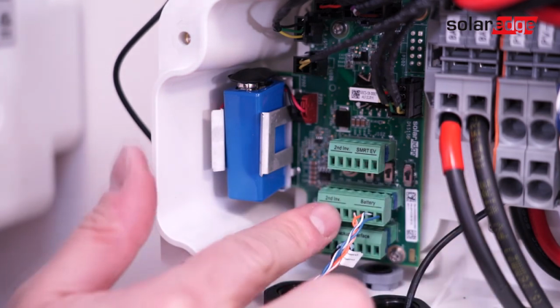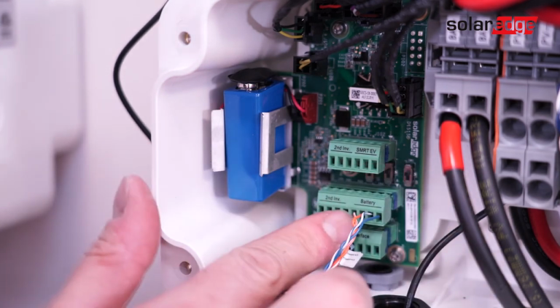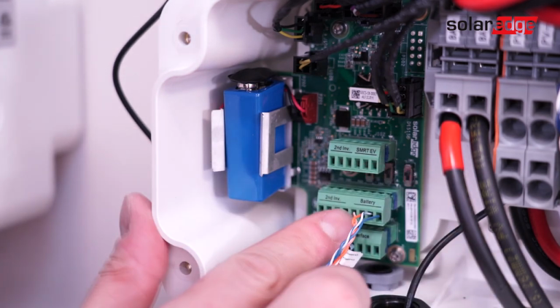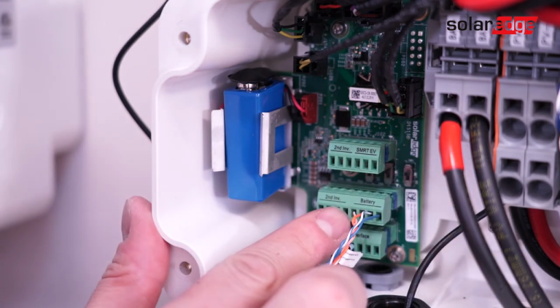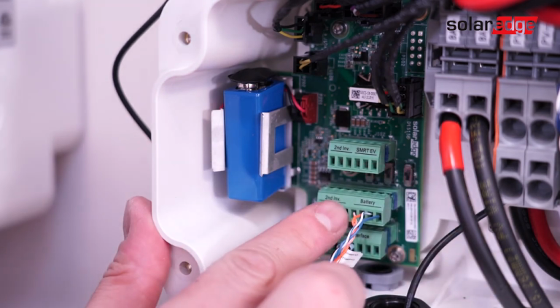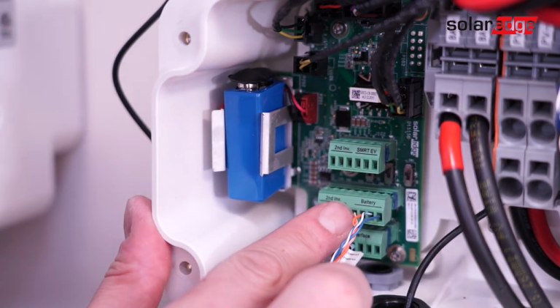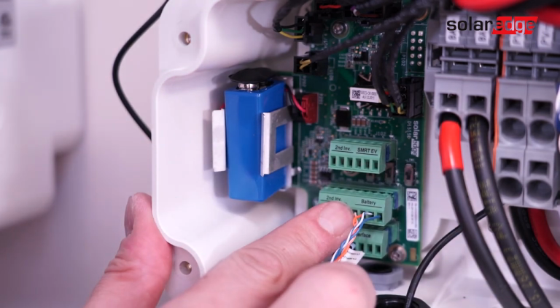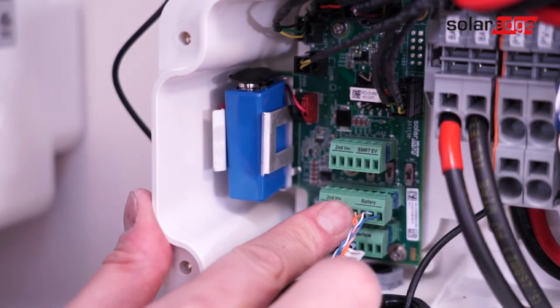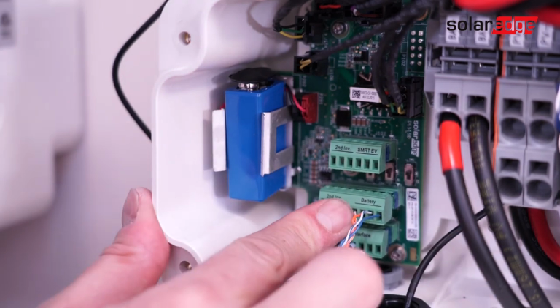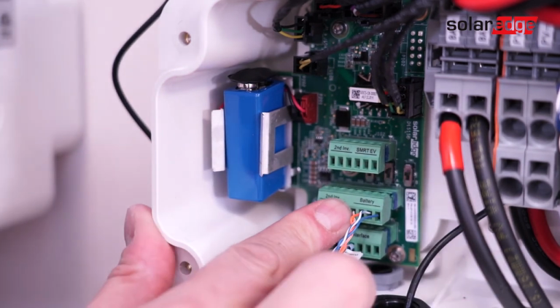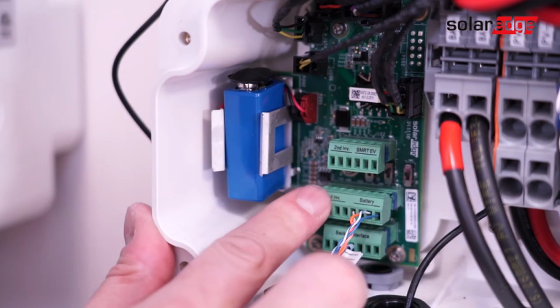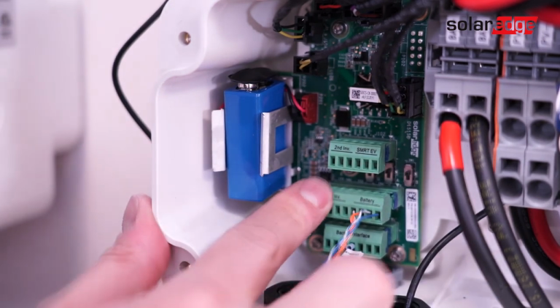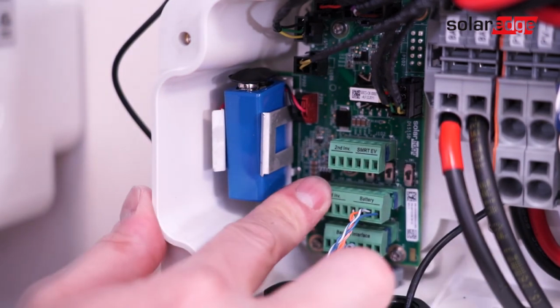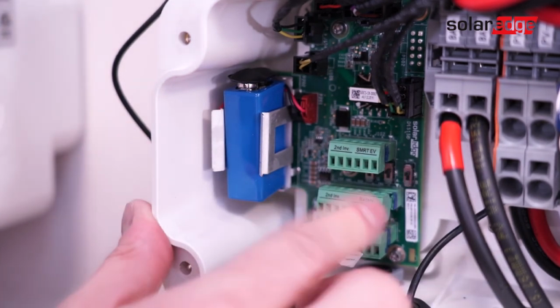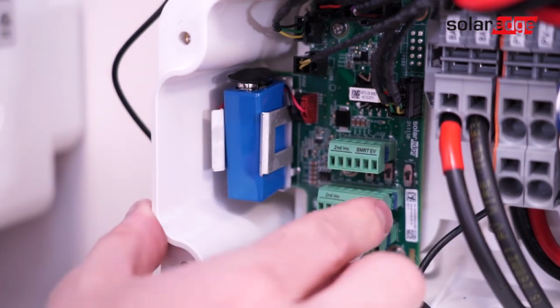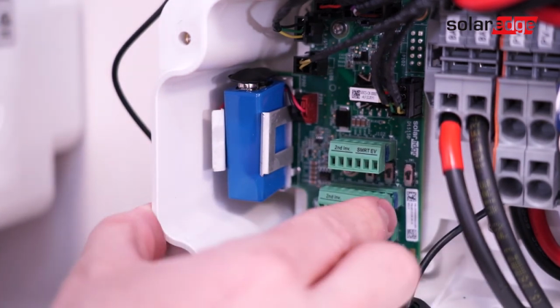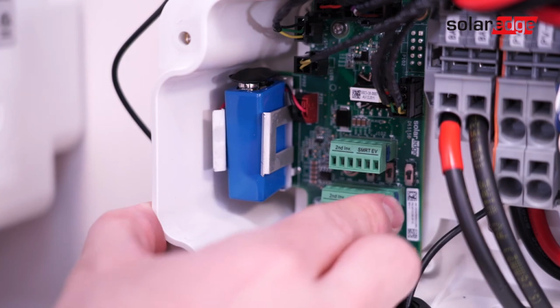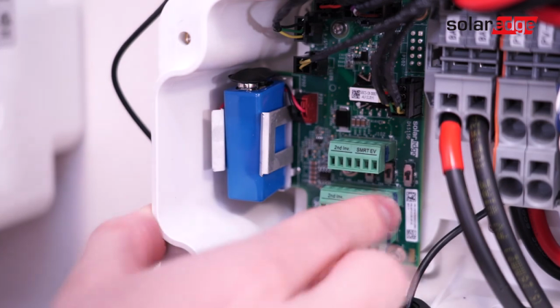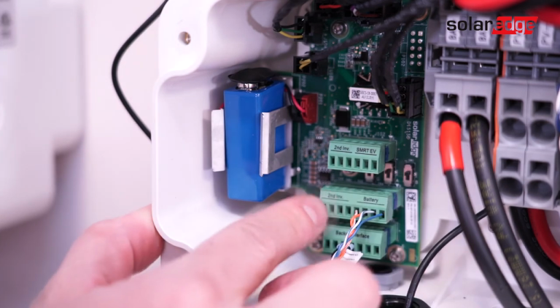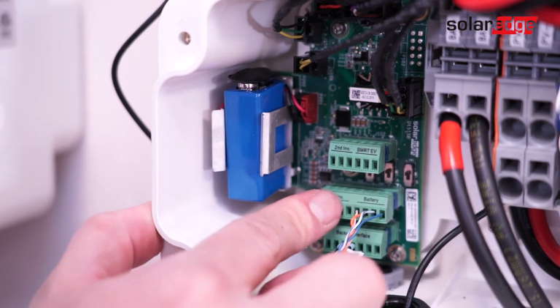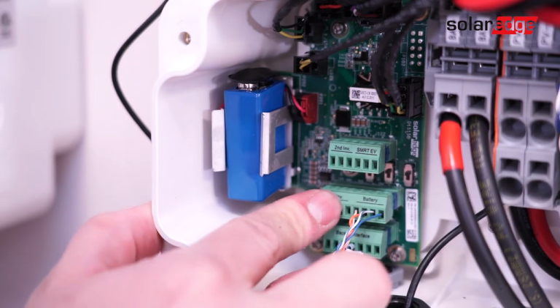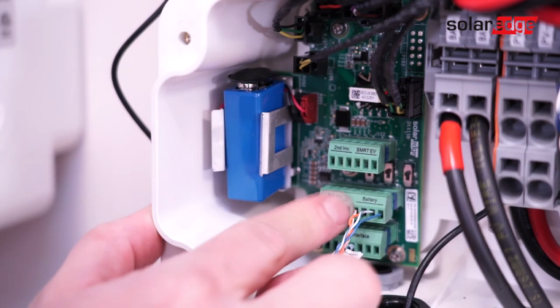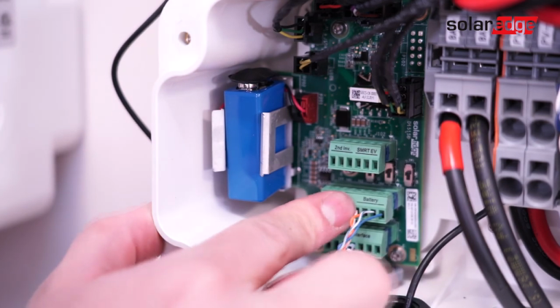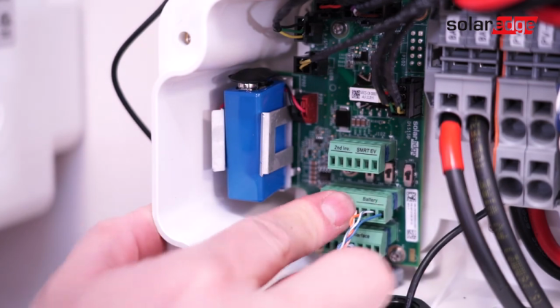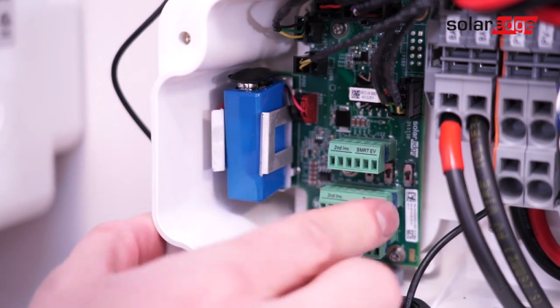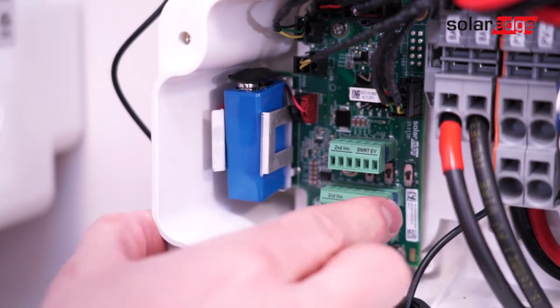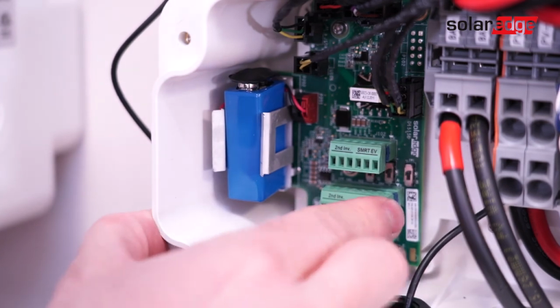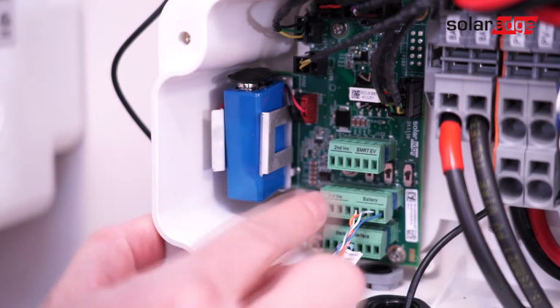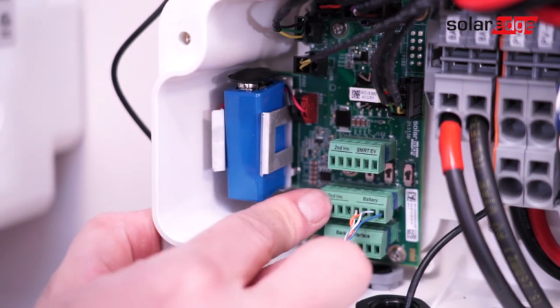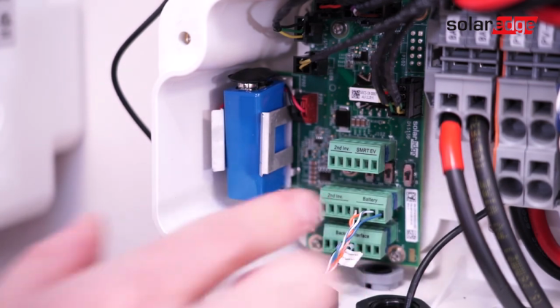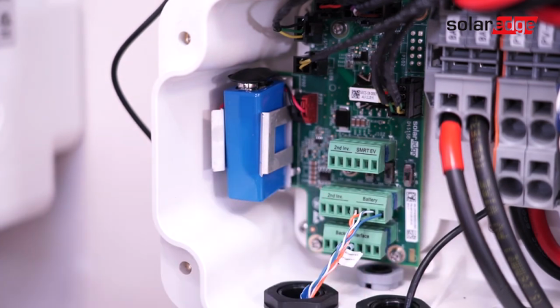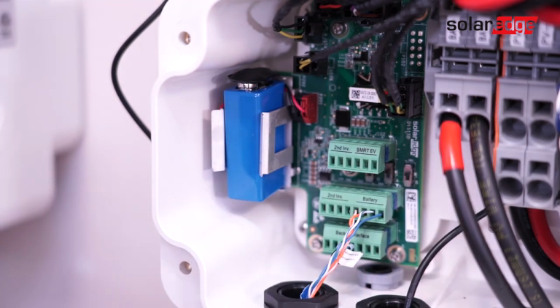After verifying wiring, replace the cover of the connection unit on the Energy Hub Inverter, and you're all set.